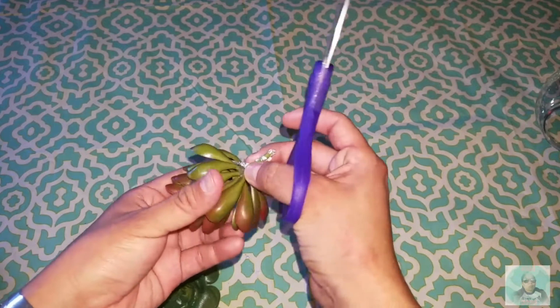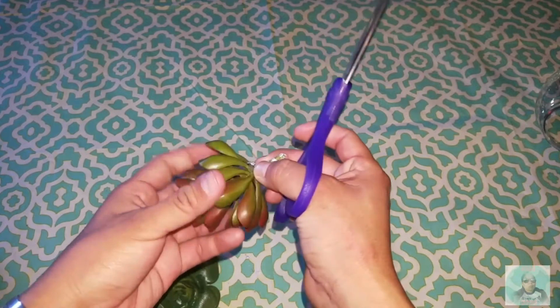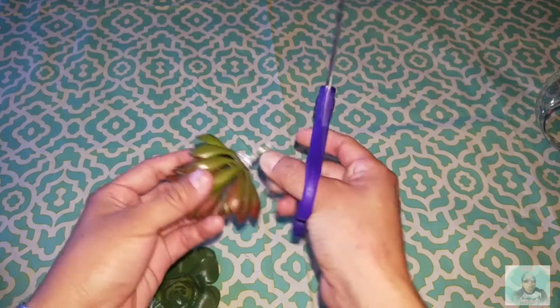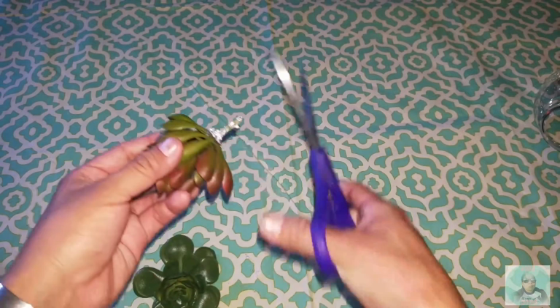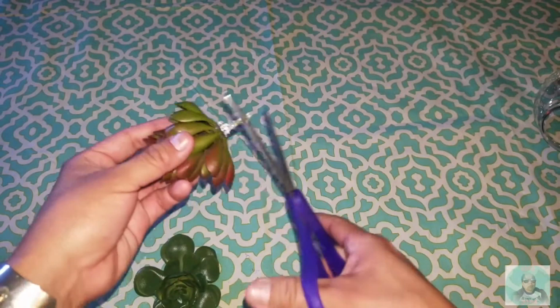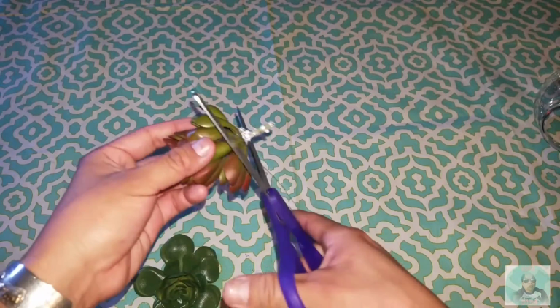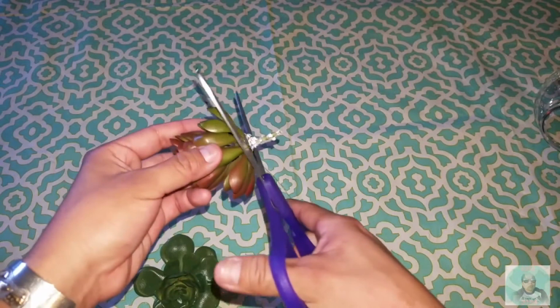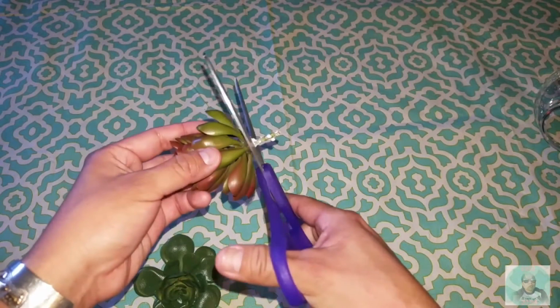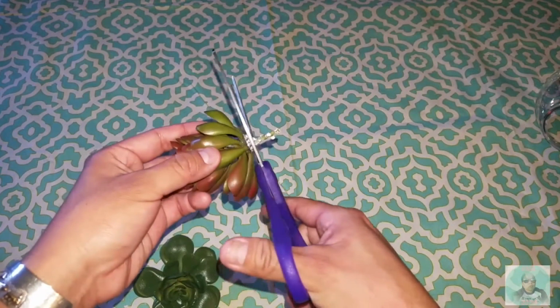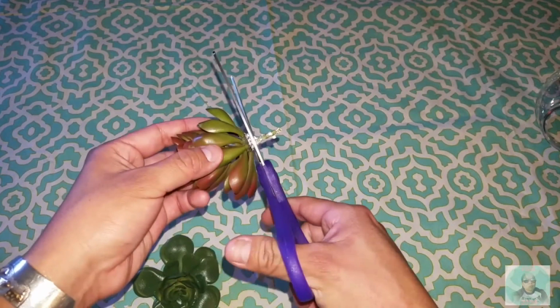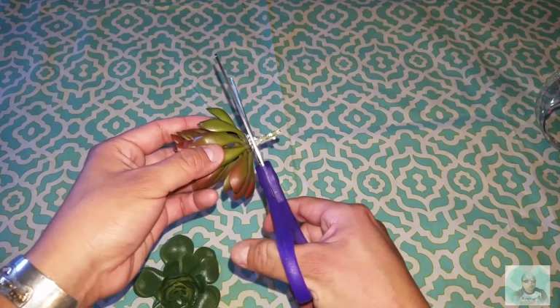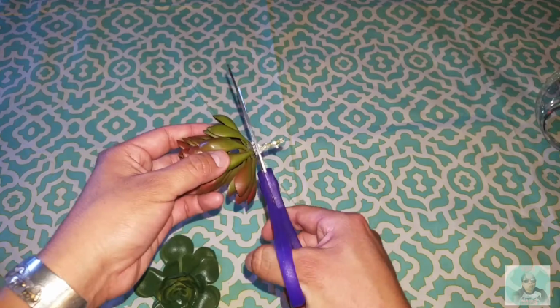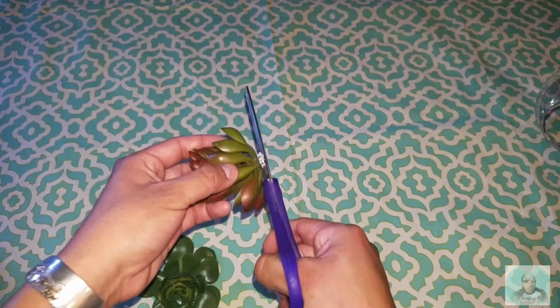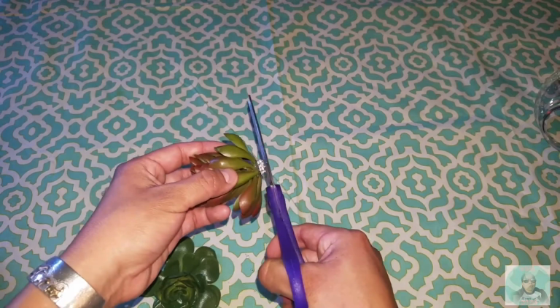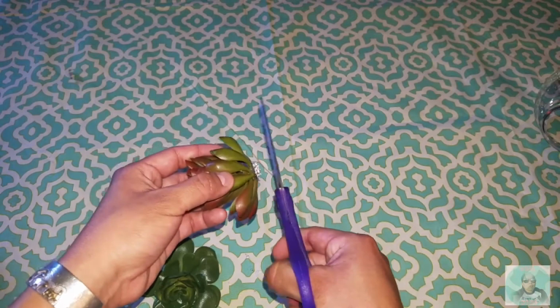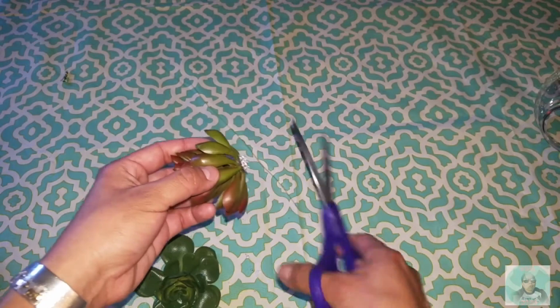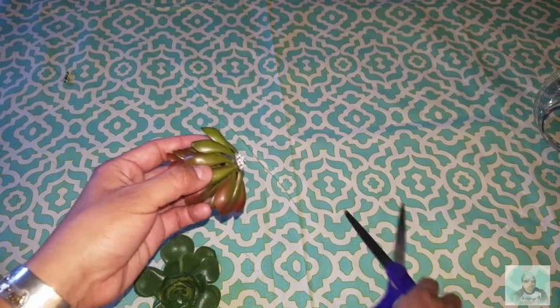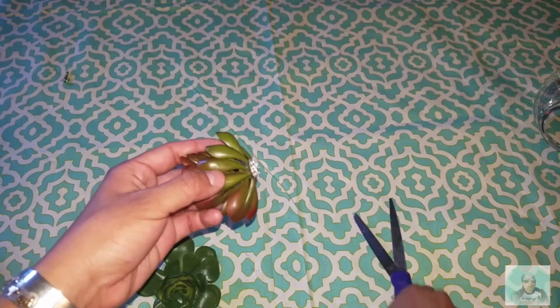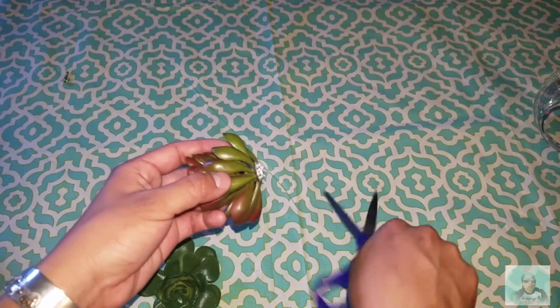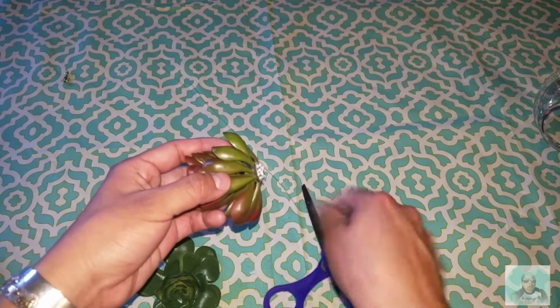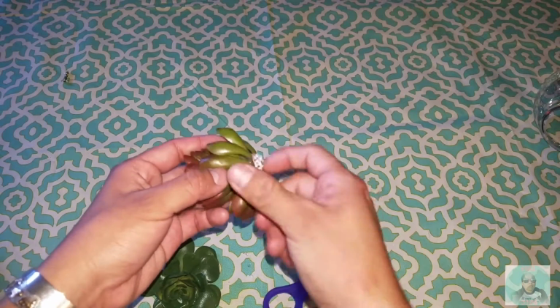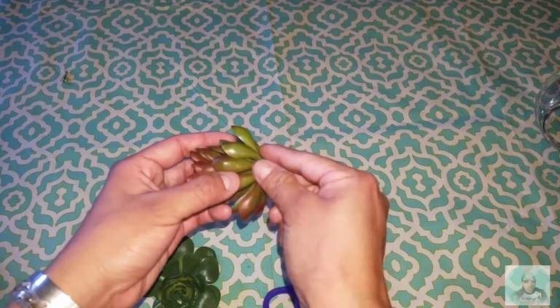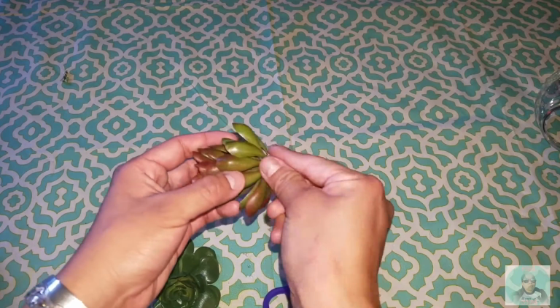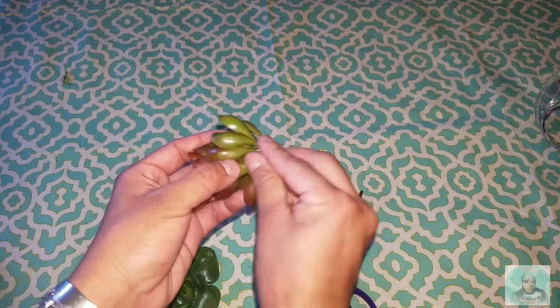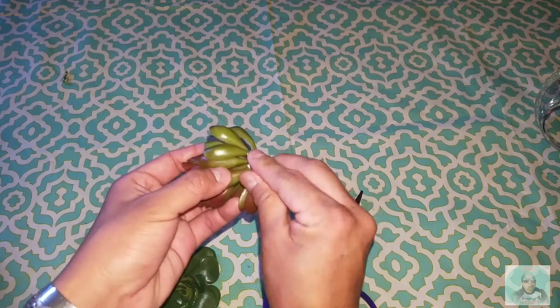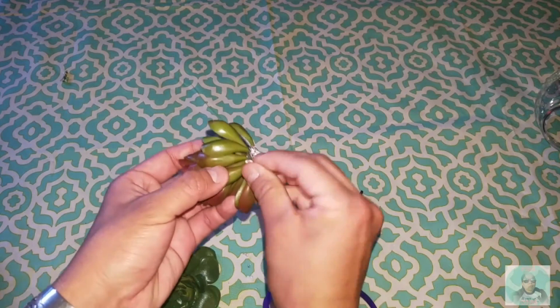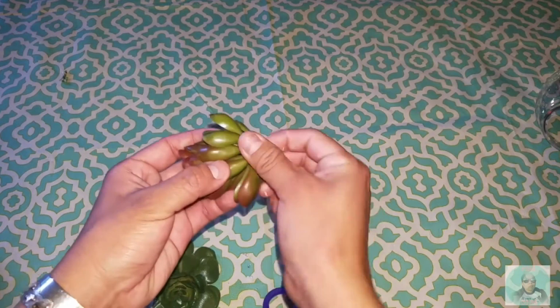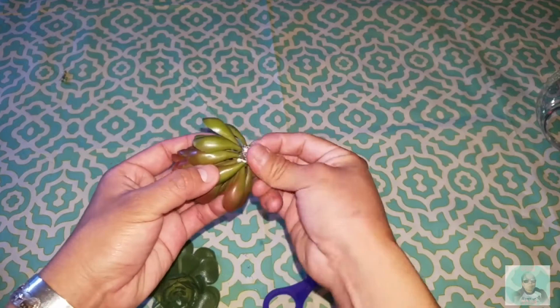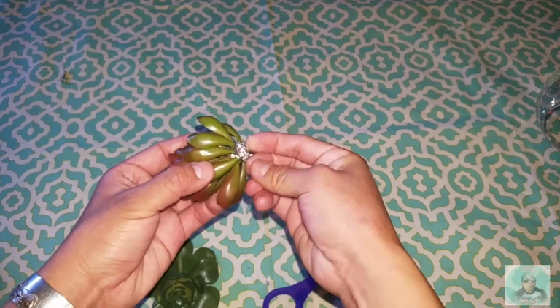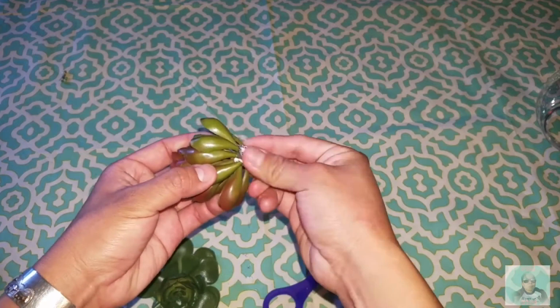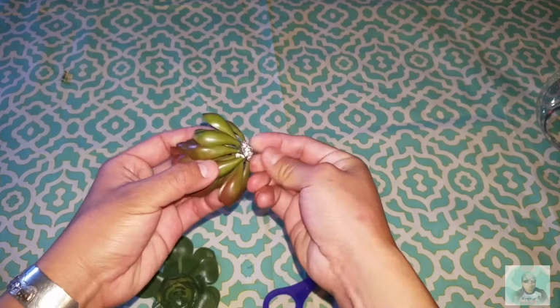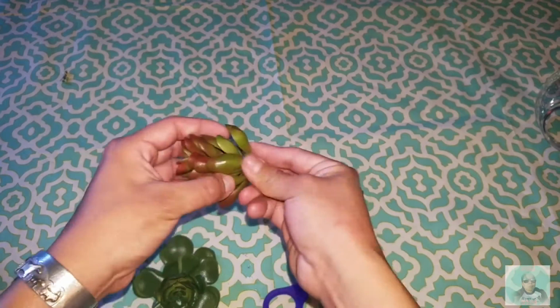What I'm going to do now is just clip off the stem because I want to lay it flat inside of the terrarium.